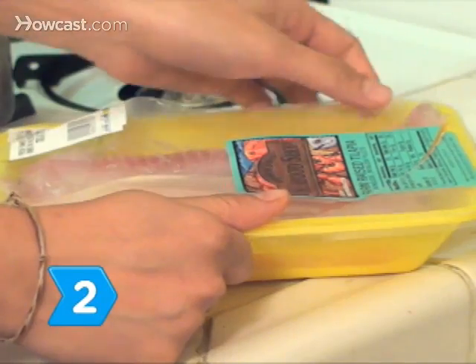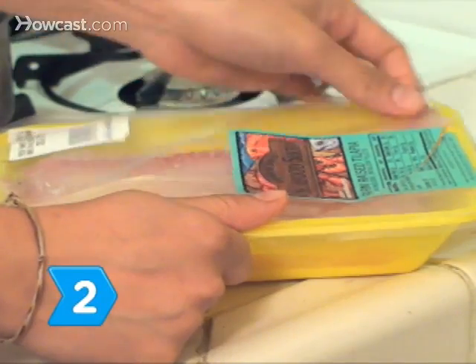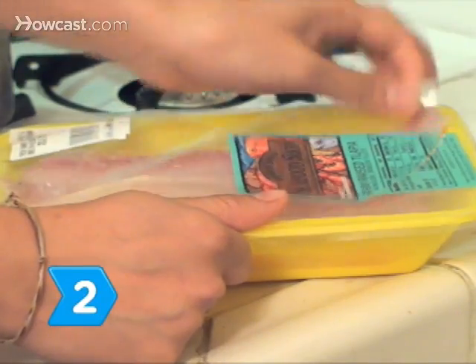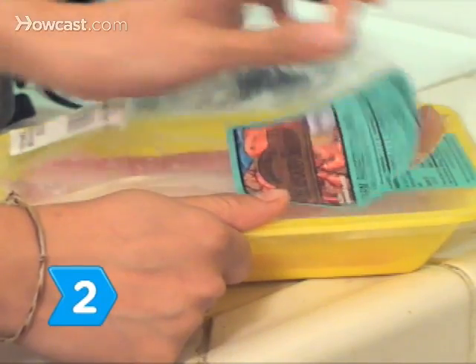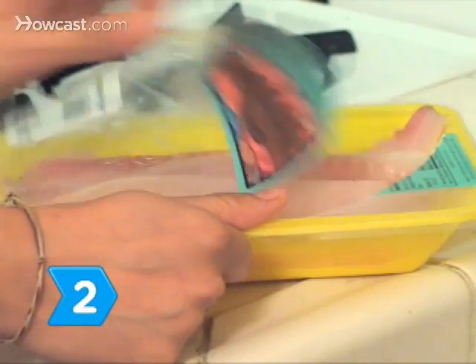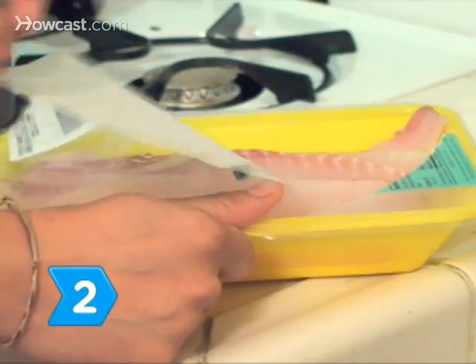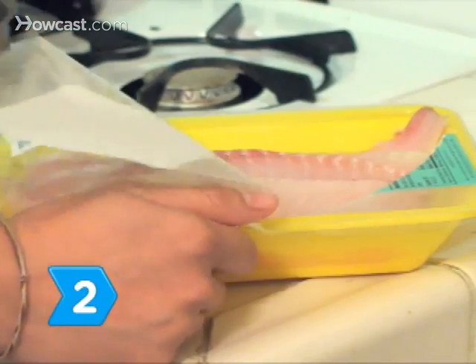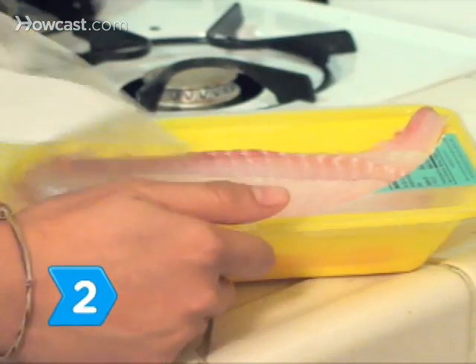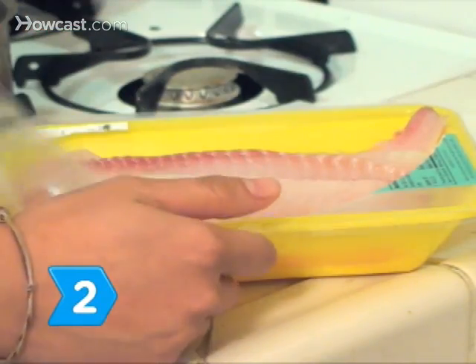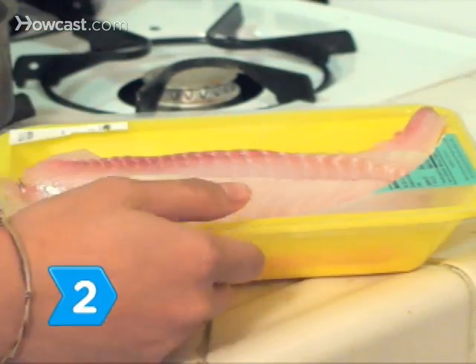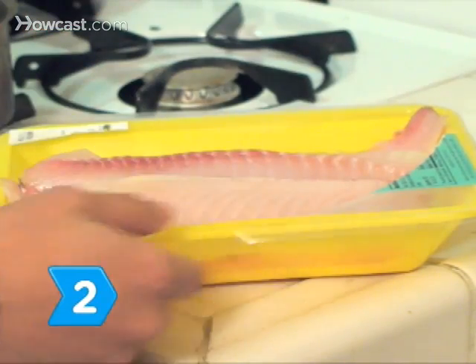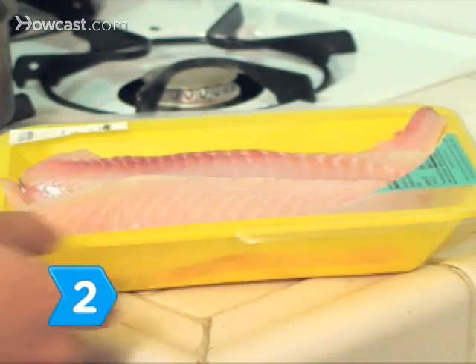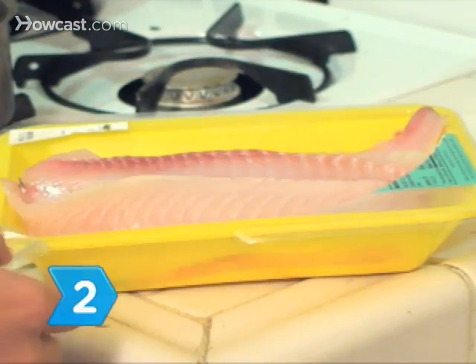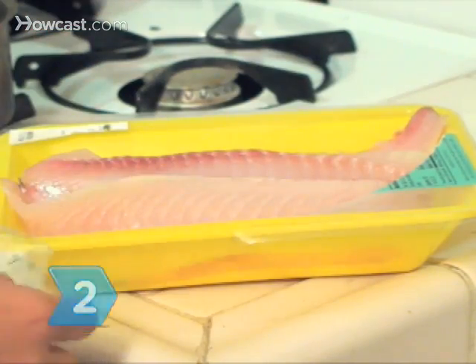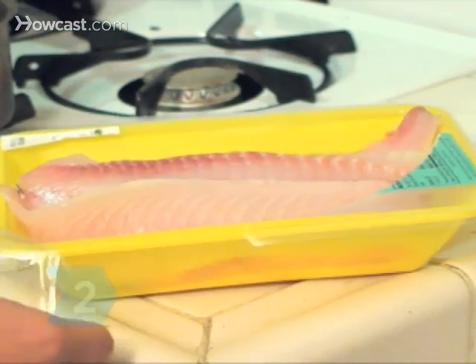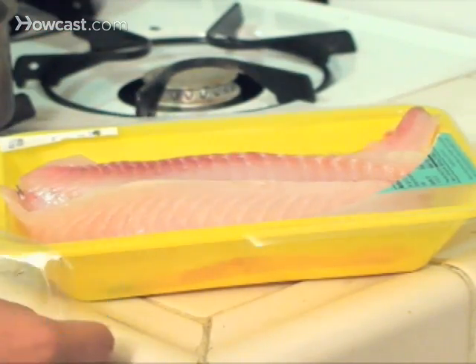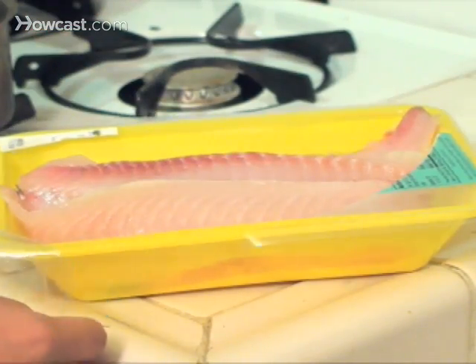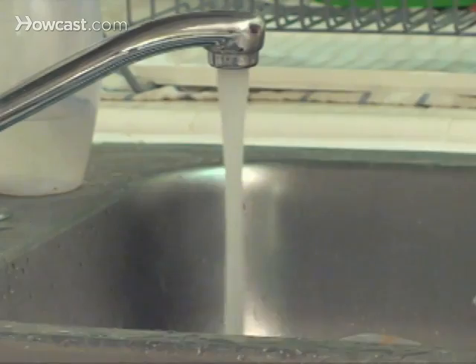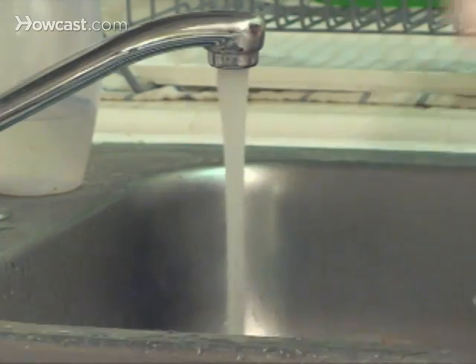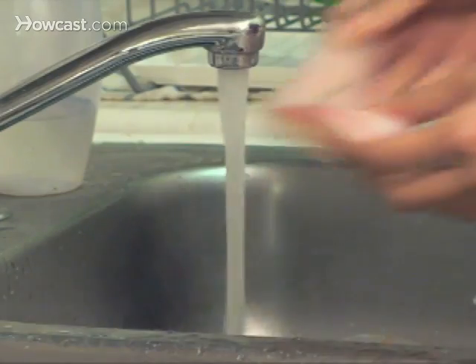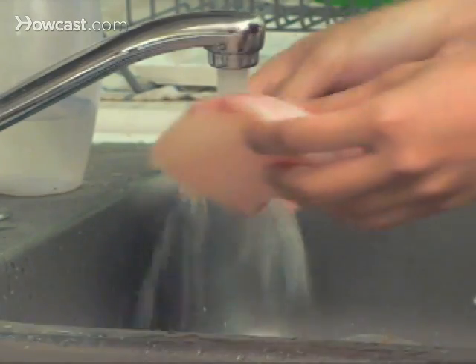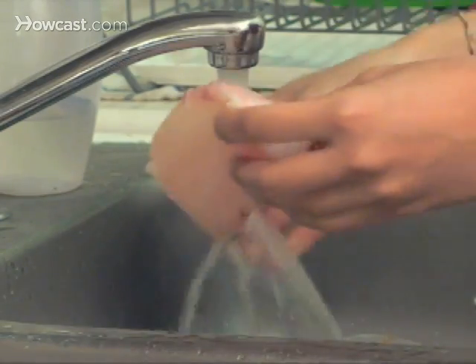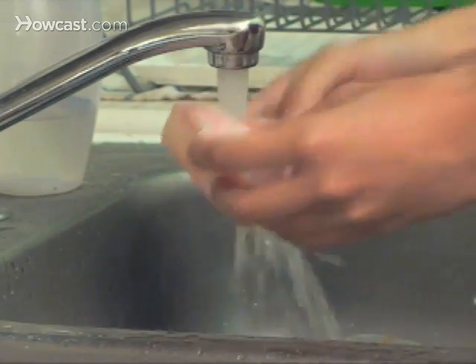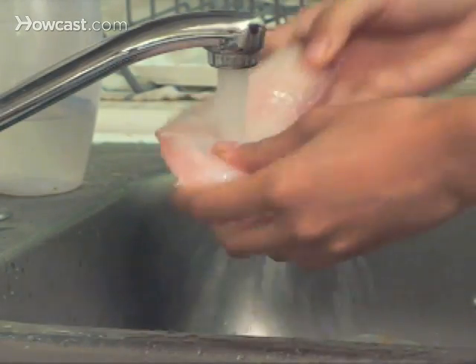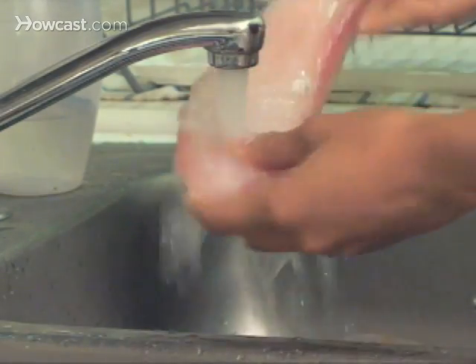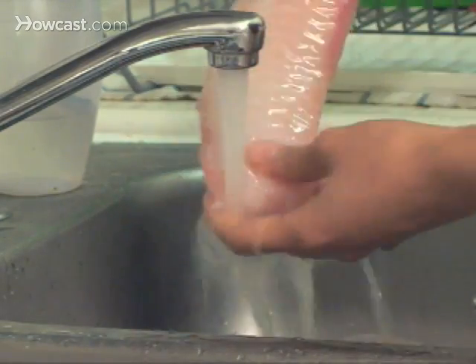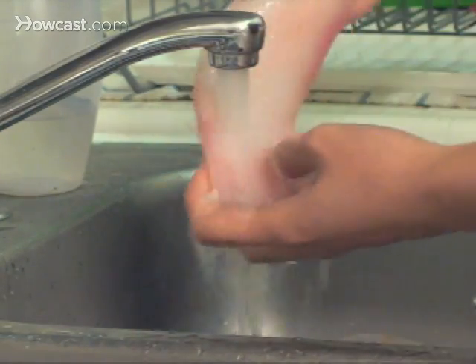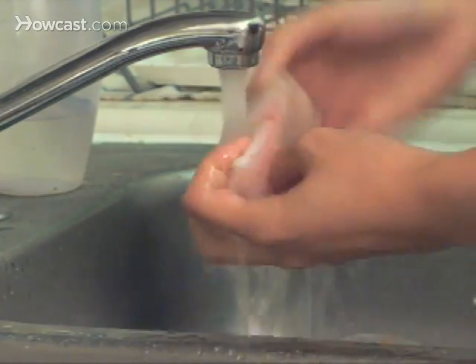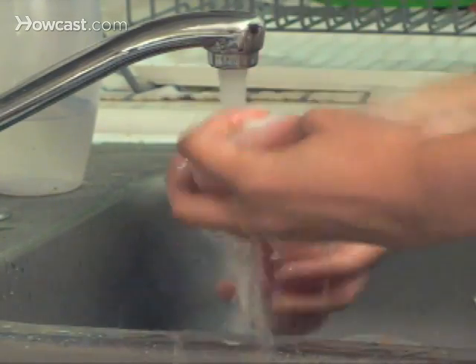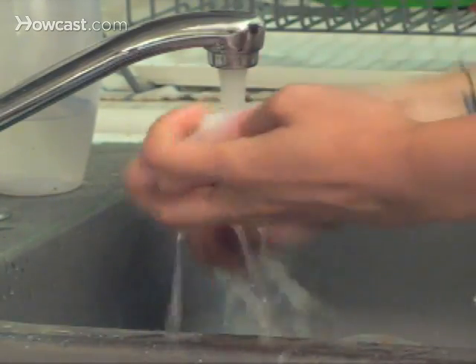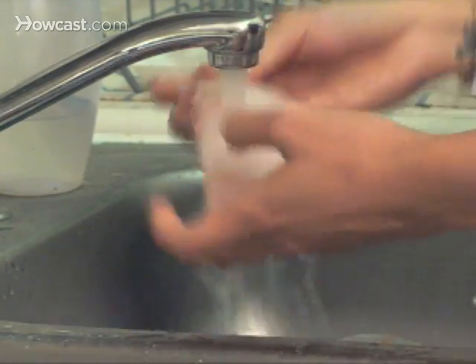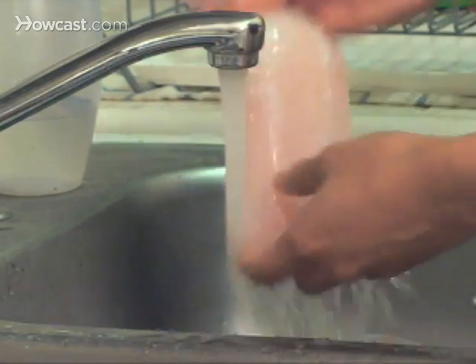Step 2. Take the fish out of the package. Rinse and pat dry with a paper towel.